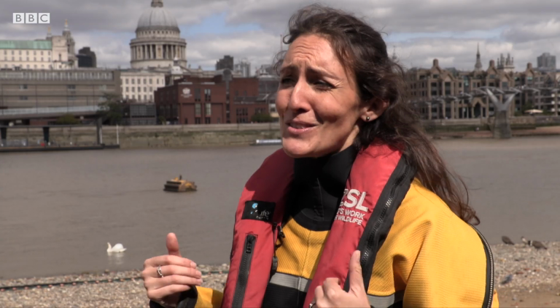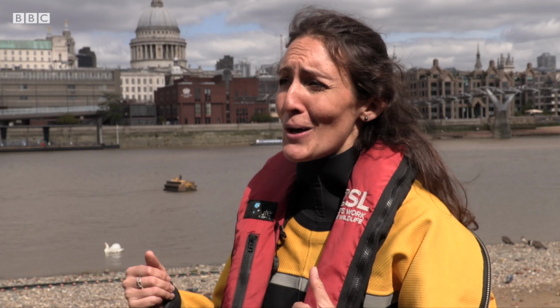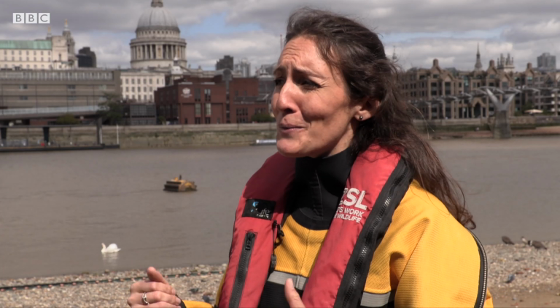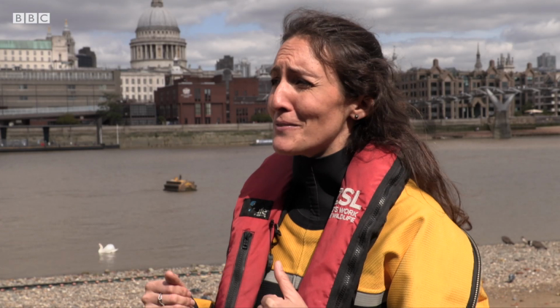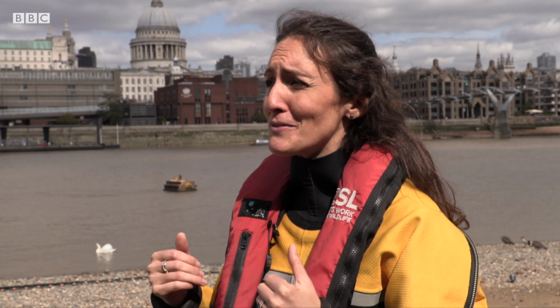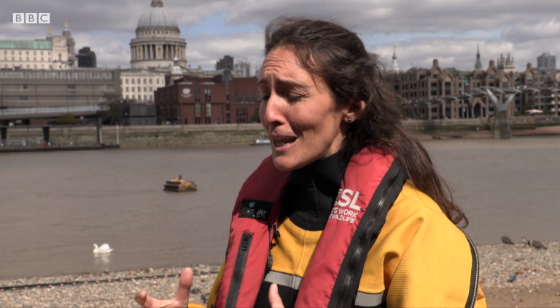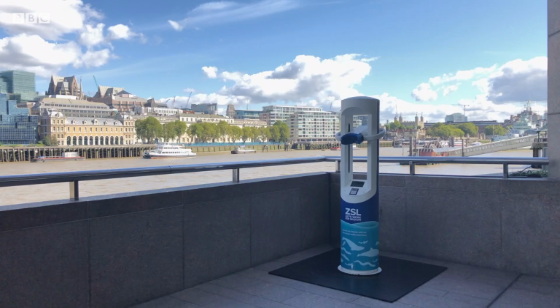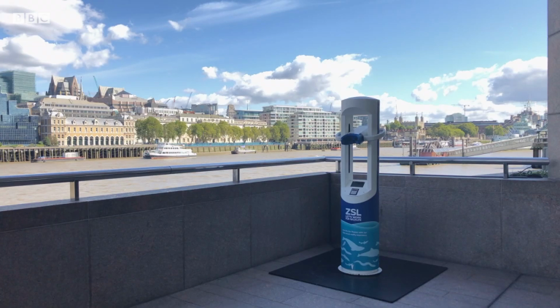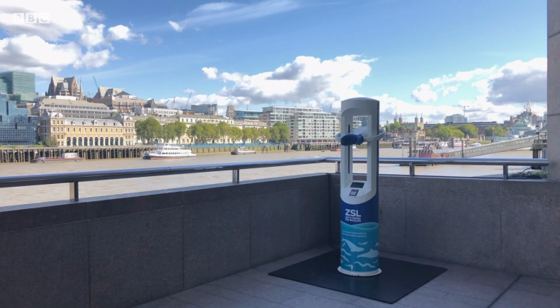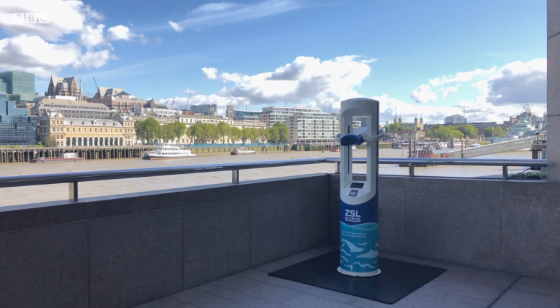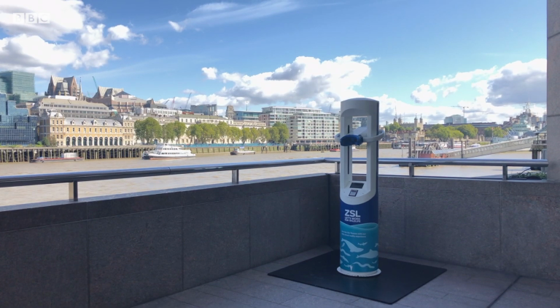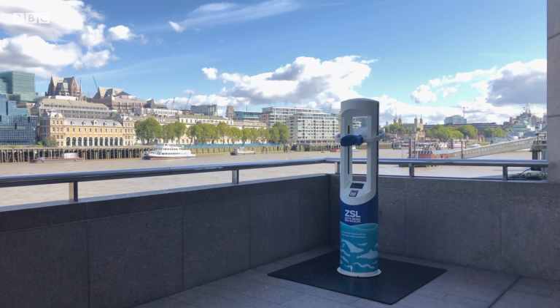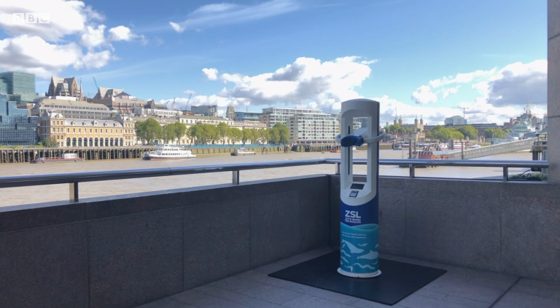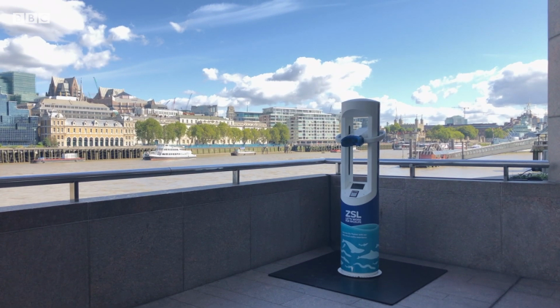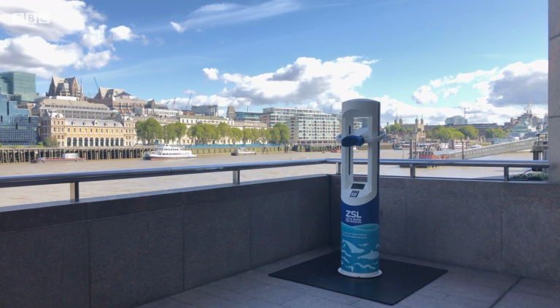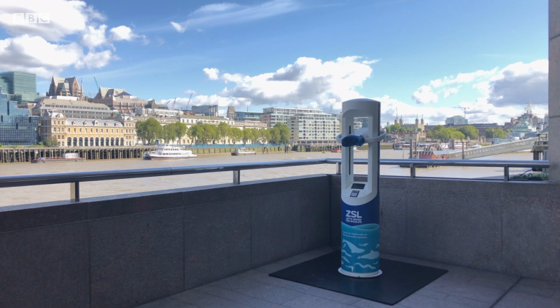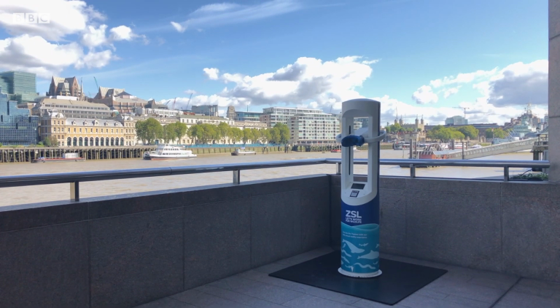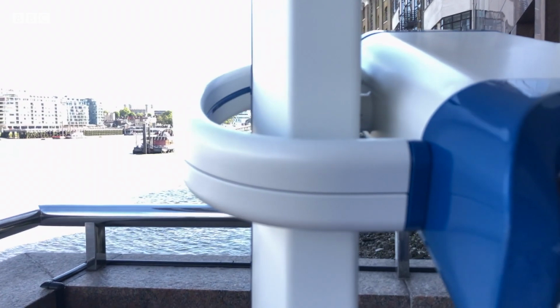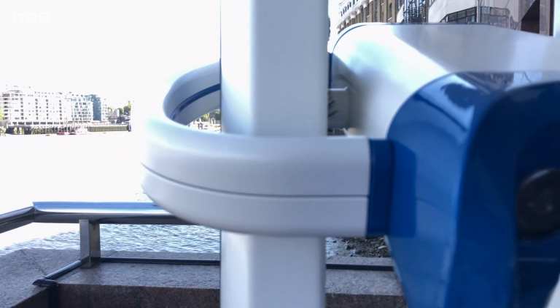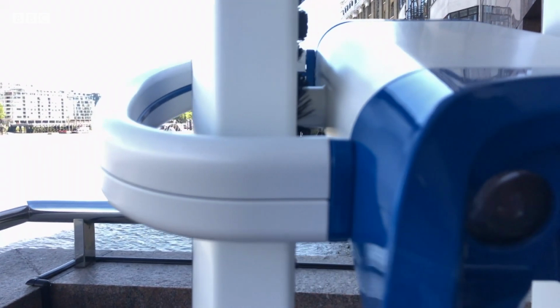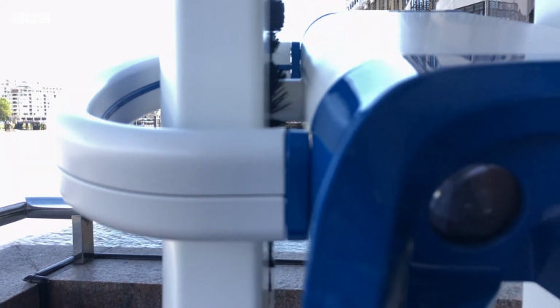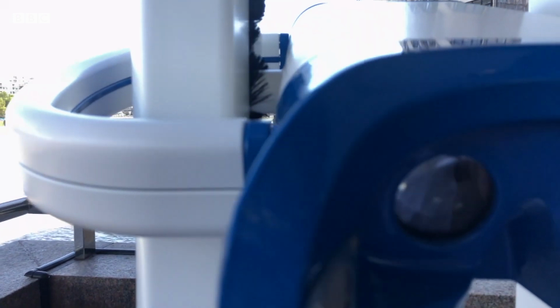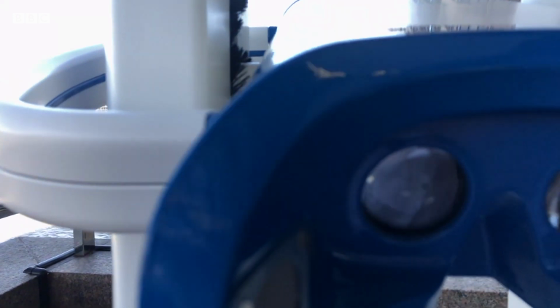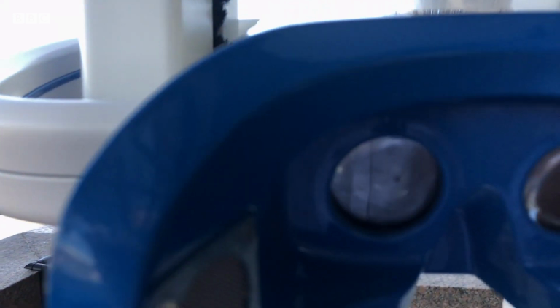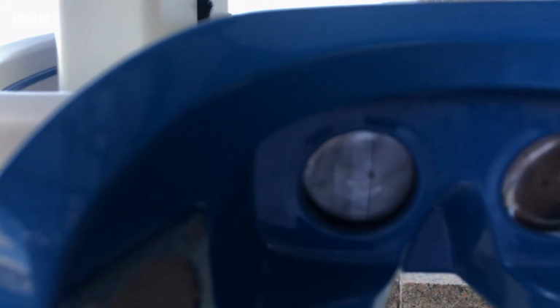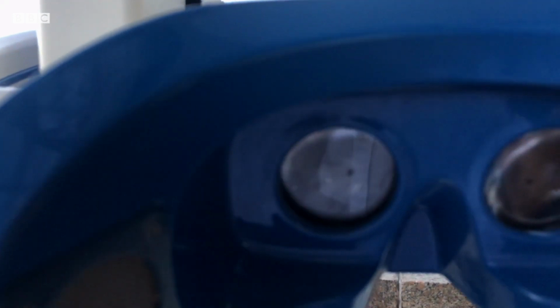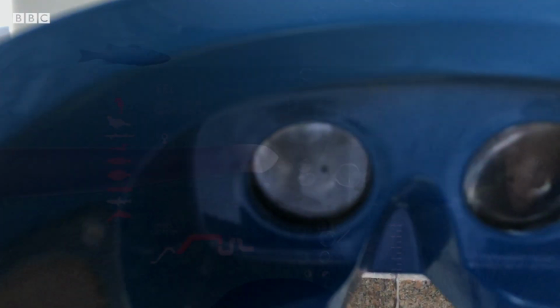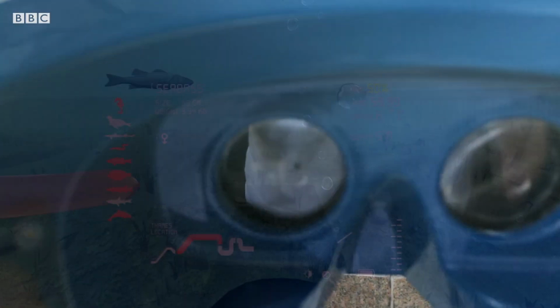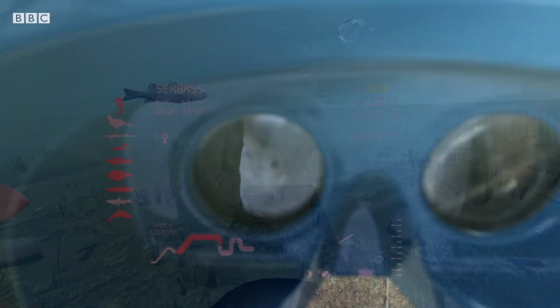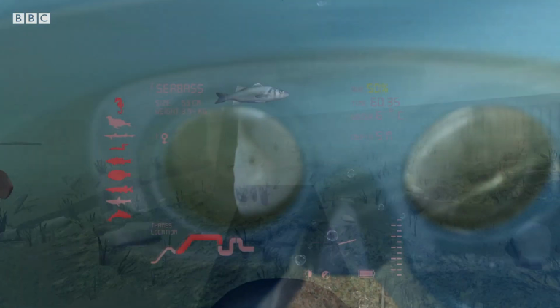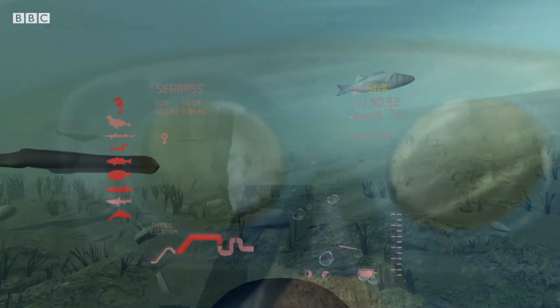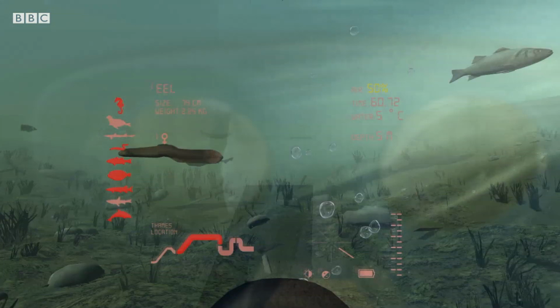So we've developed a virtual reality portal. If you look through it, you'll be transported and go for a dive under the Thames.